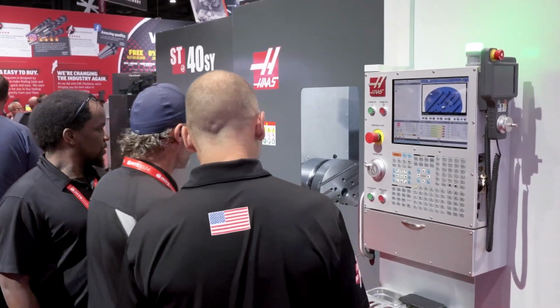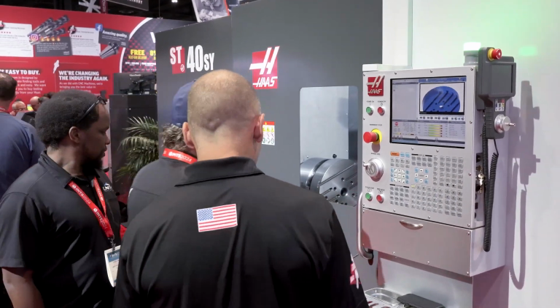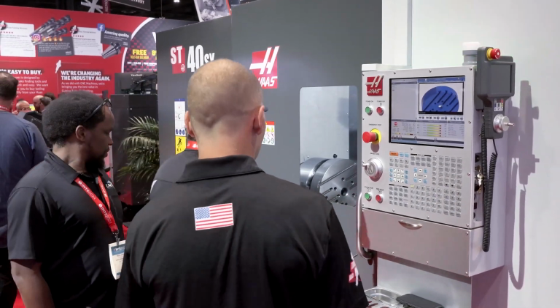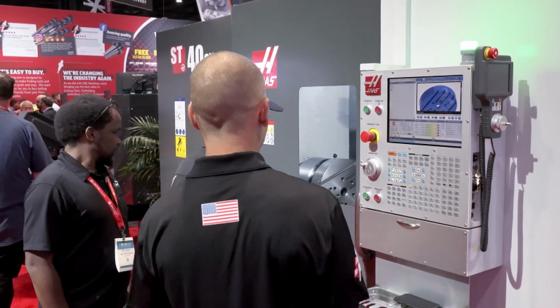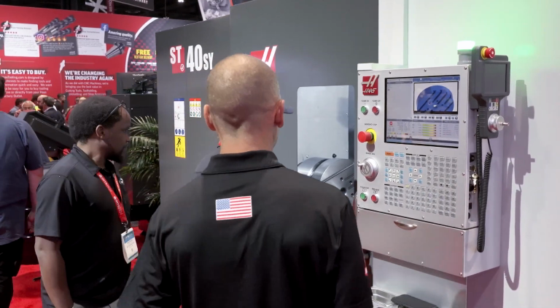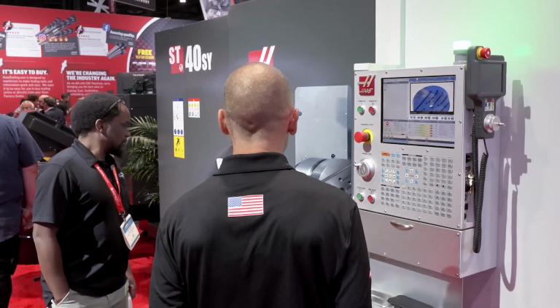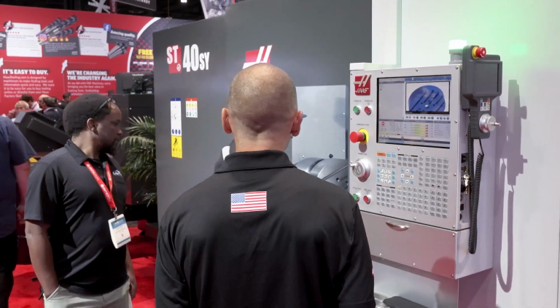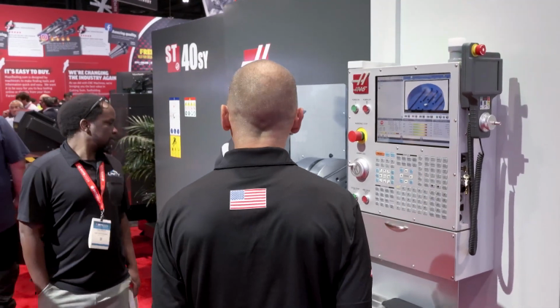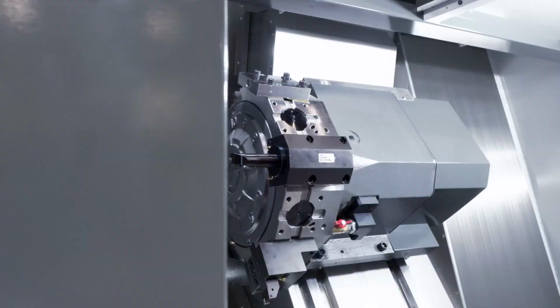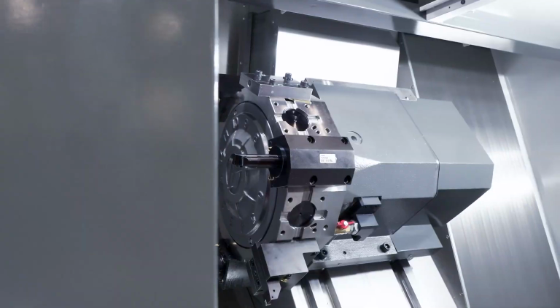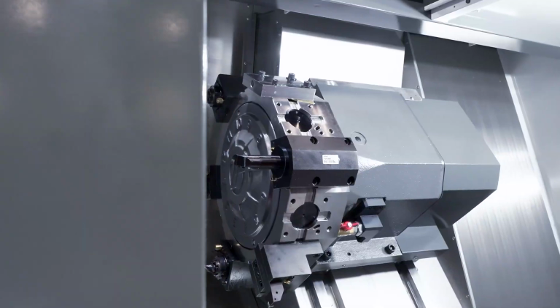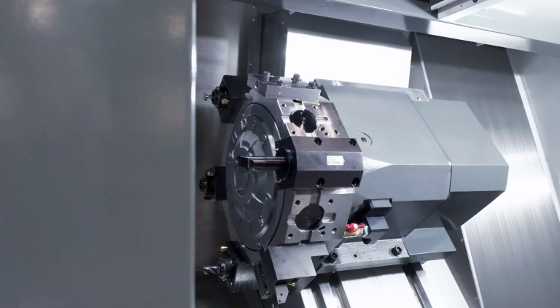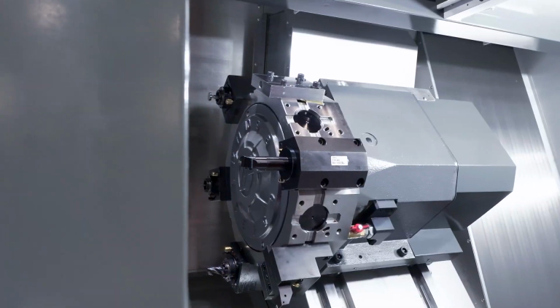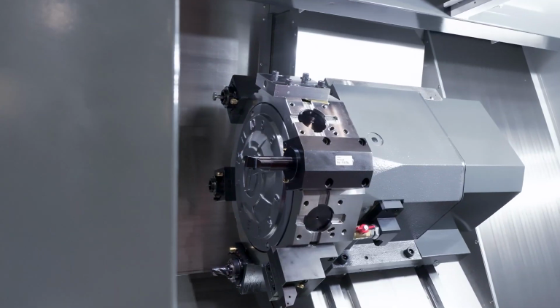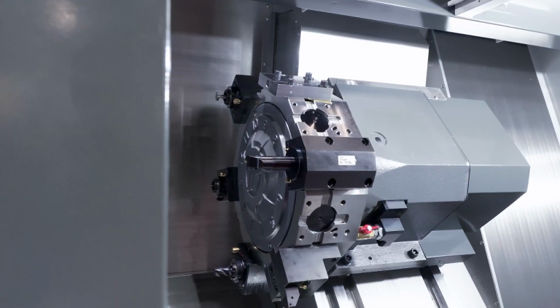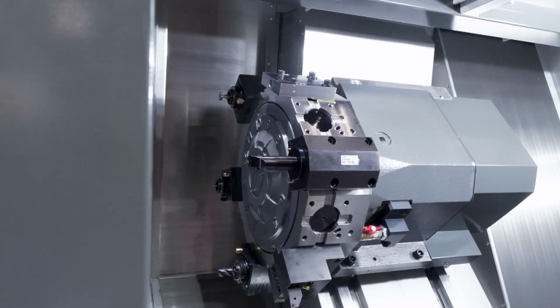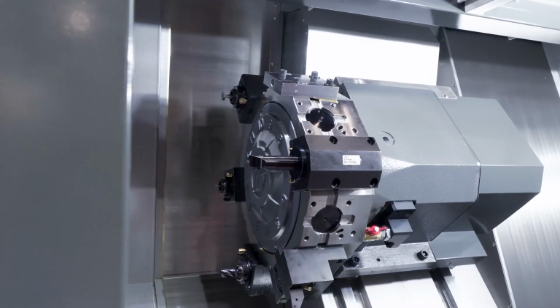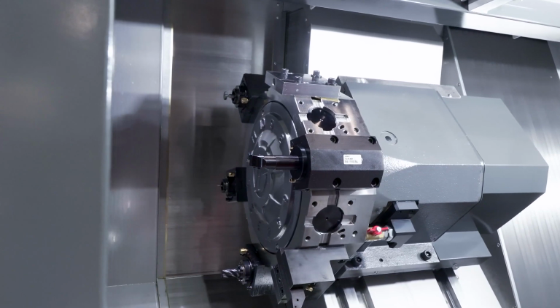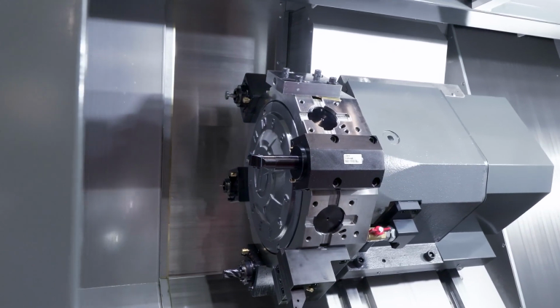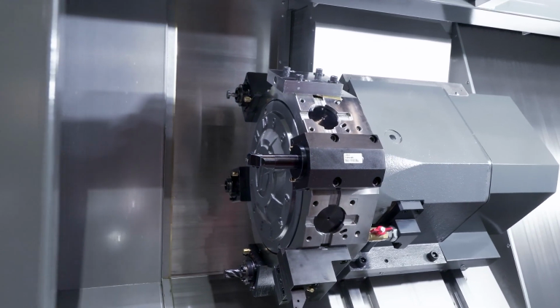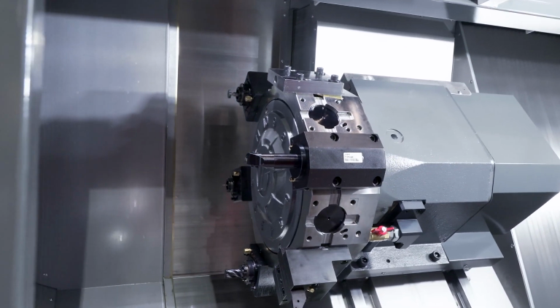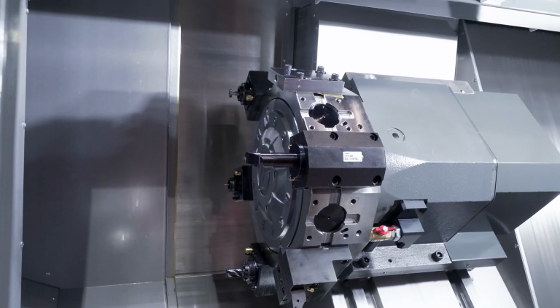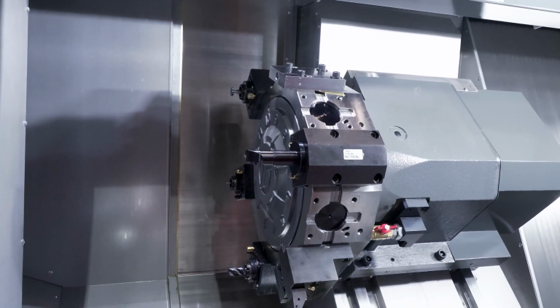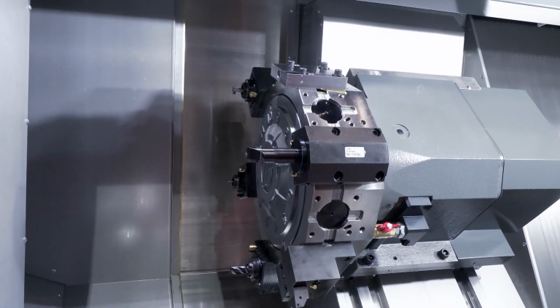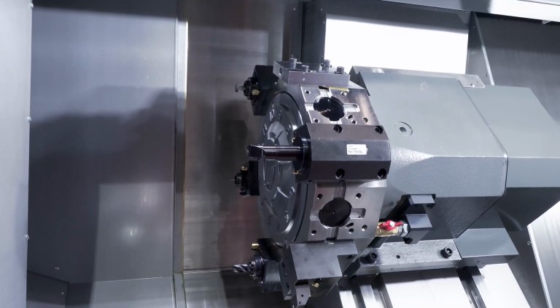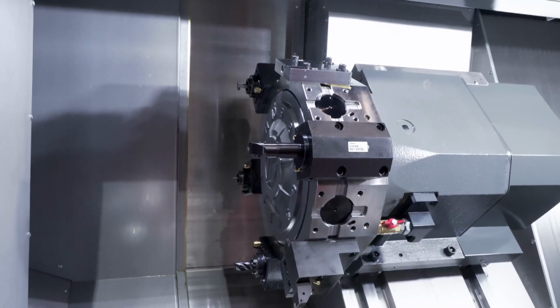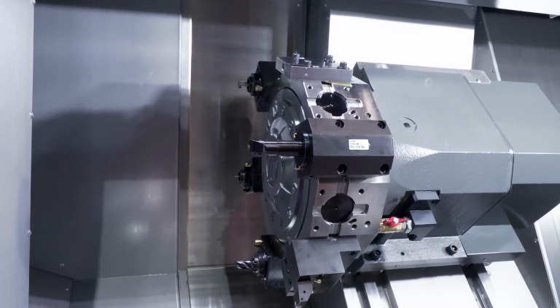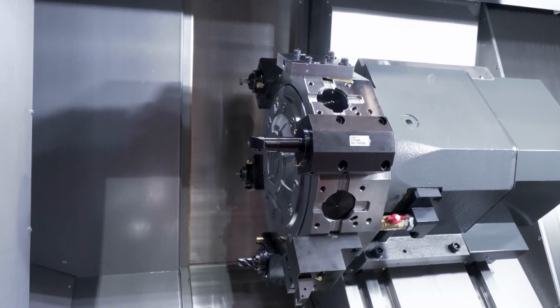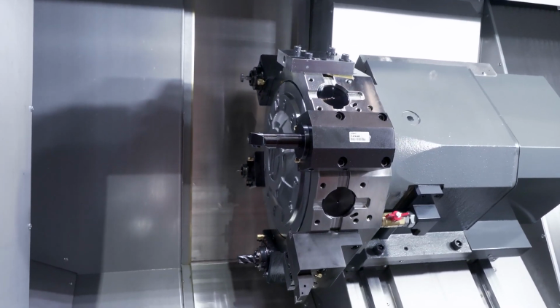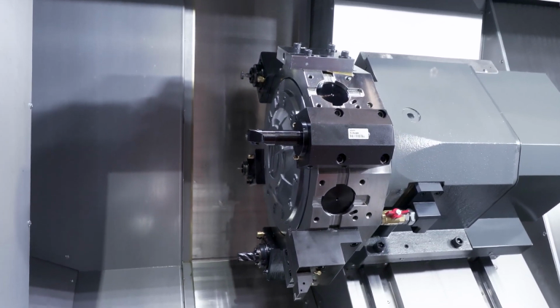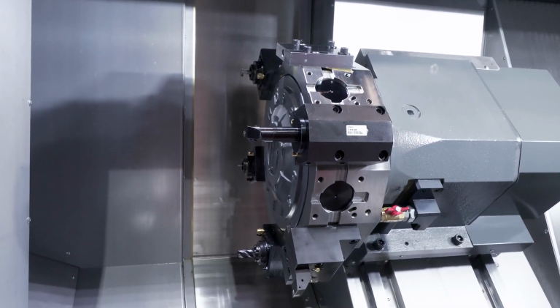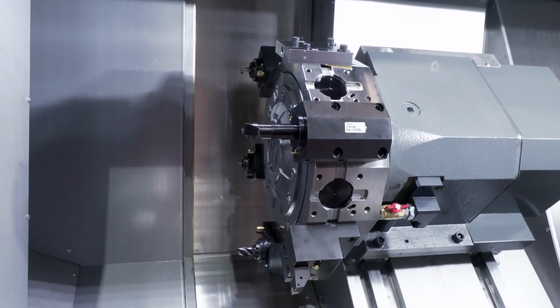But if you need to do large bar turning and you don't have a ton of floor space, this could be a great option.